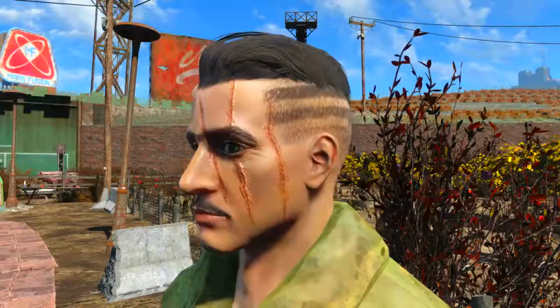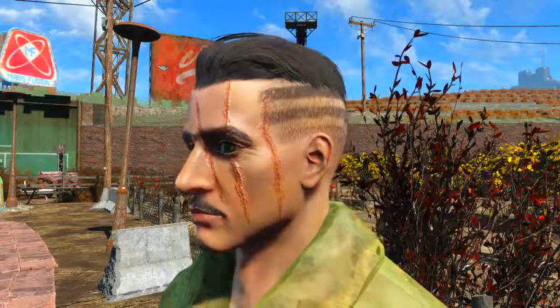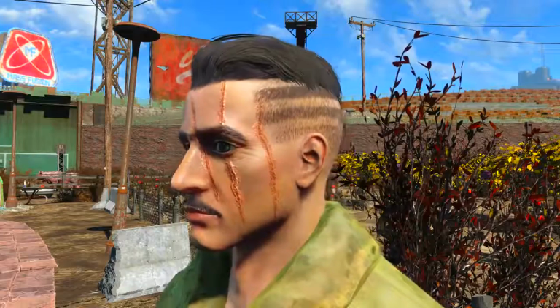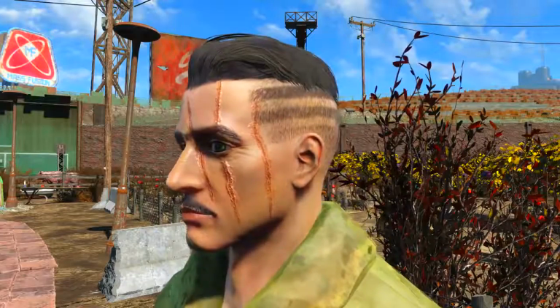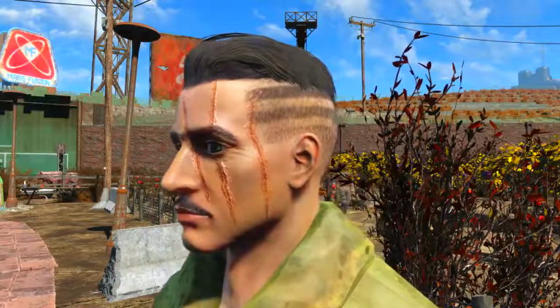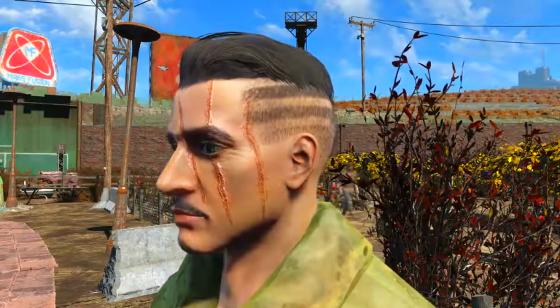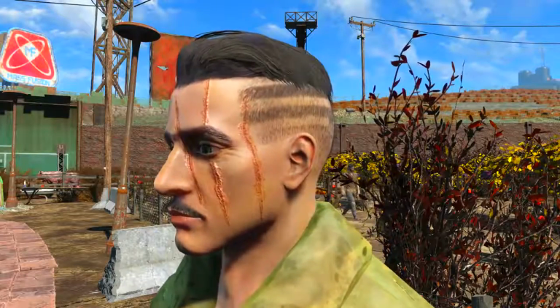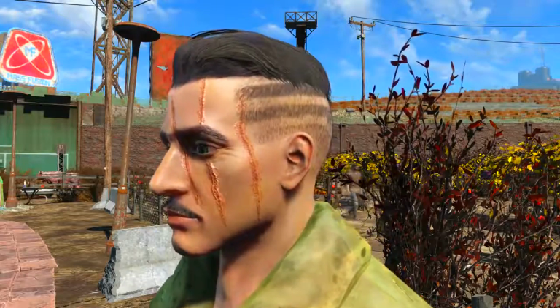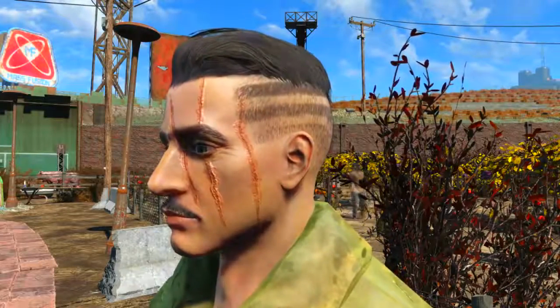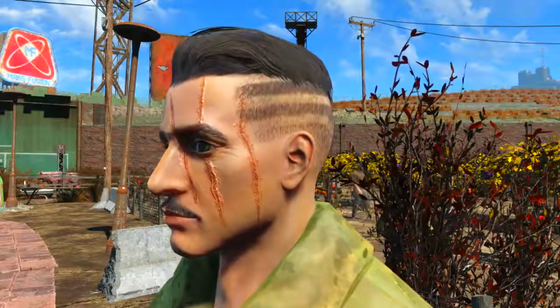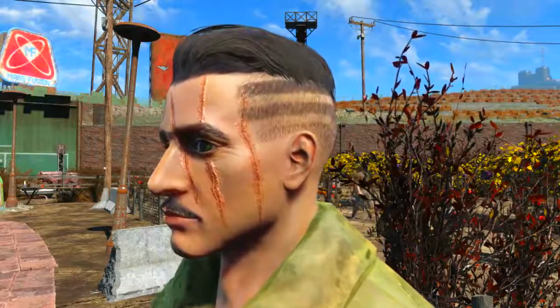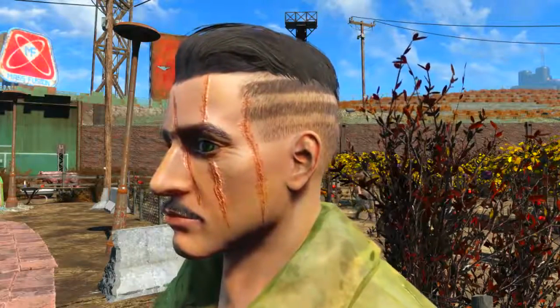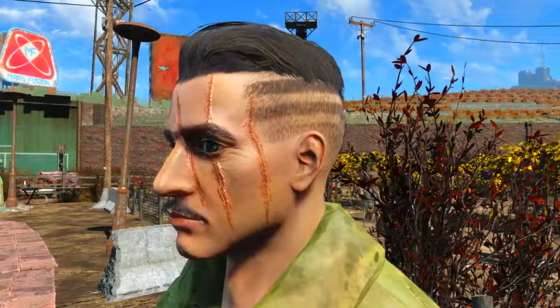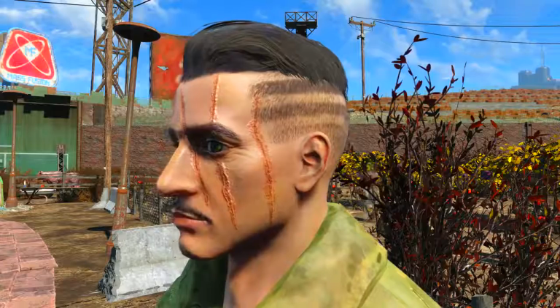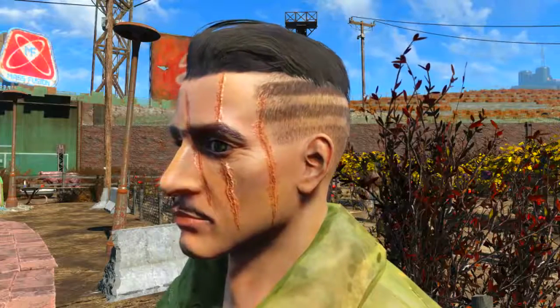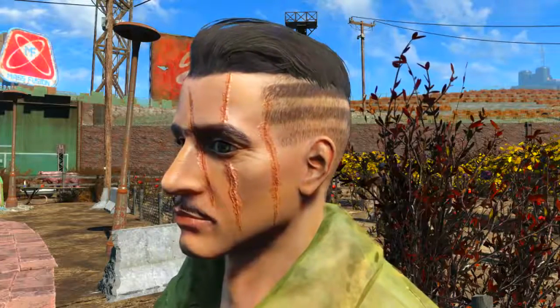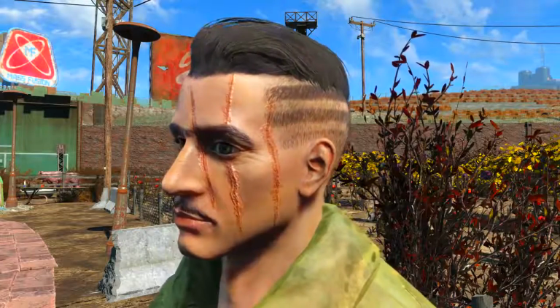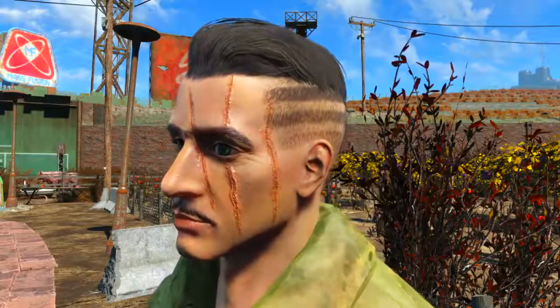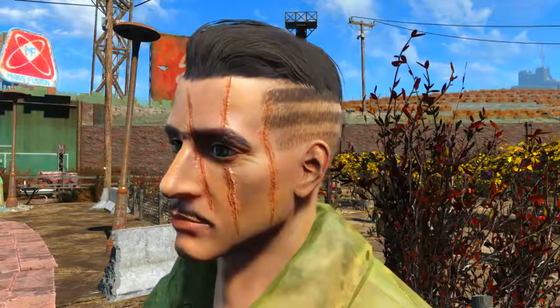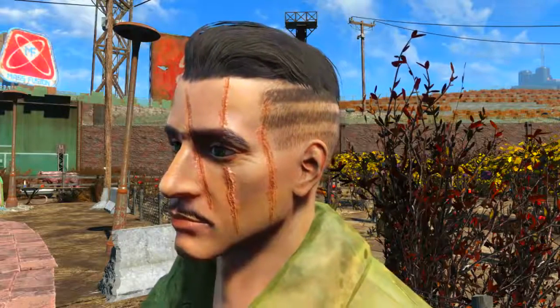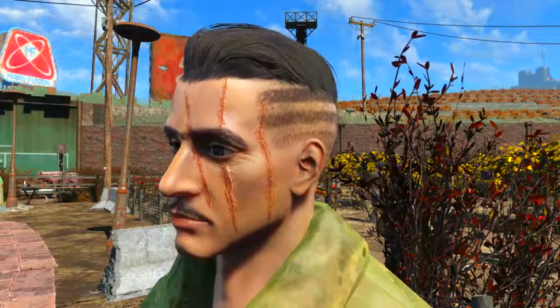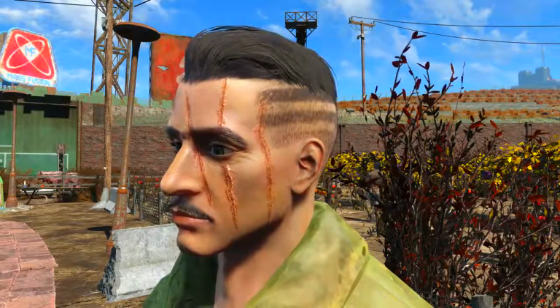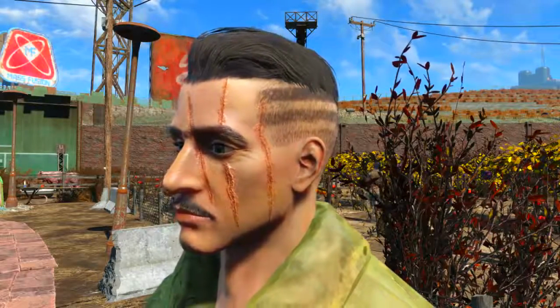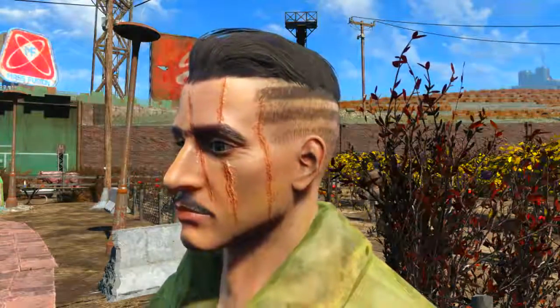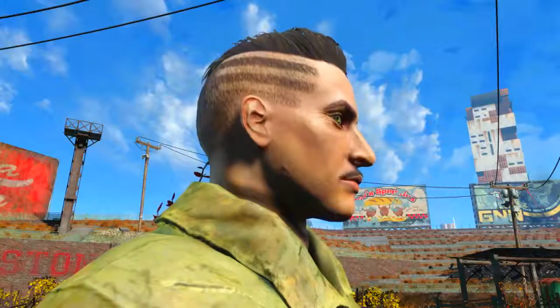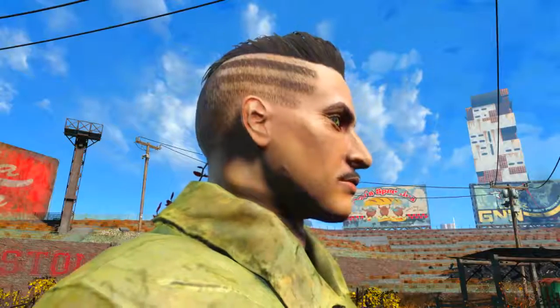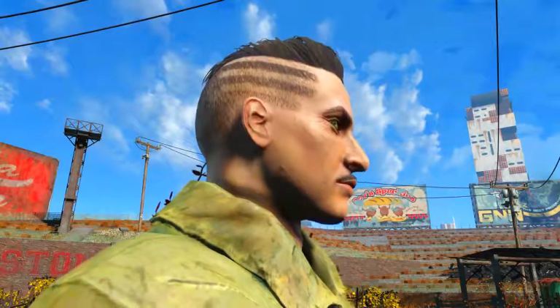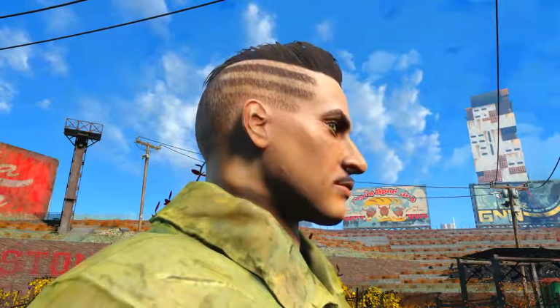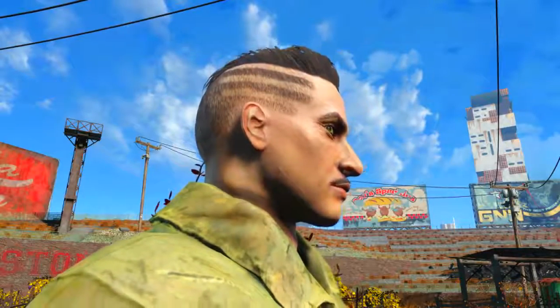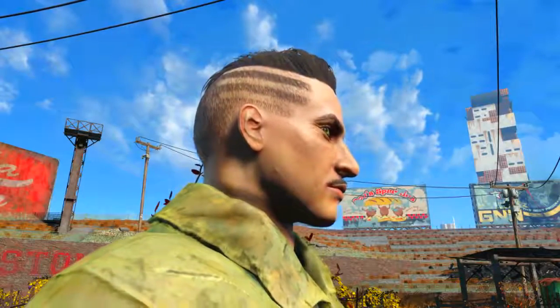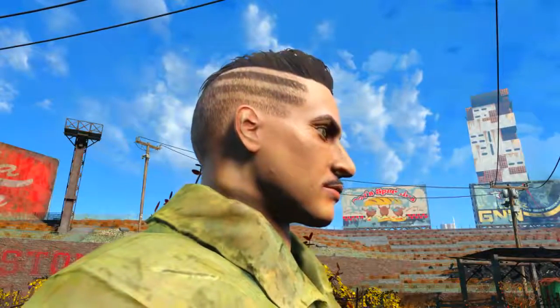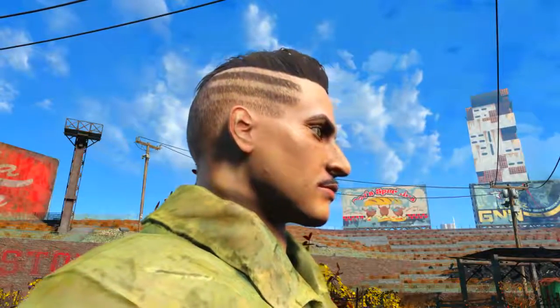After we take a look at the hairstyle, I'm going to be talking about Bethesda's receding hairline. It'll make sense in a couple of minutes.